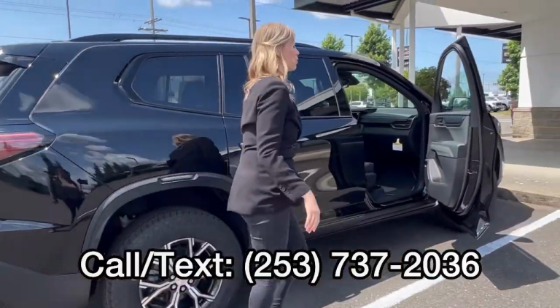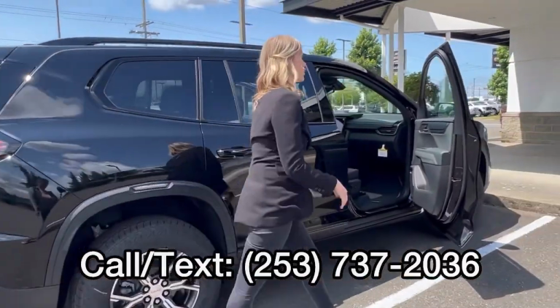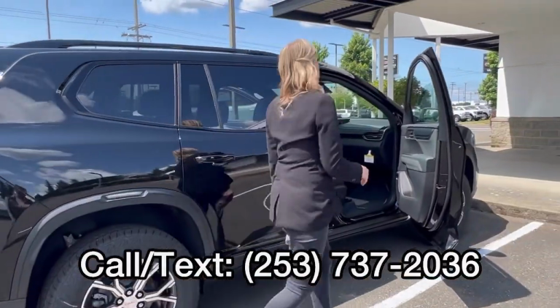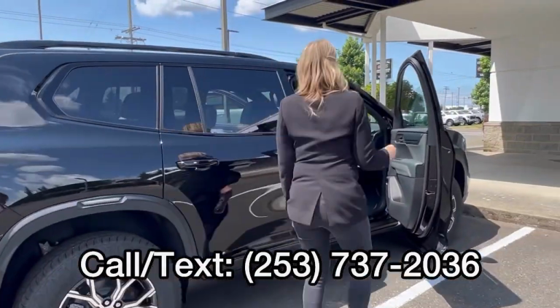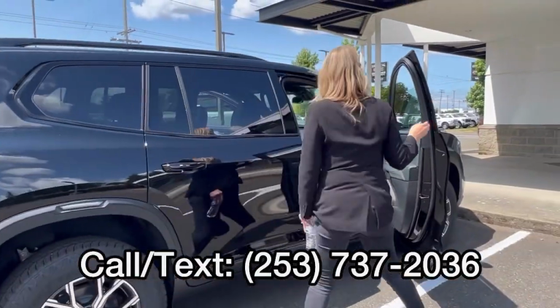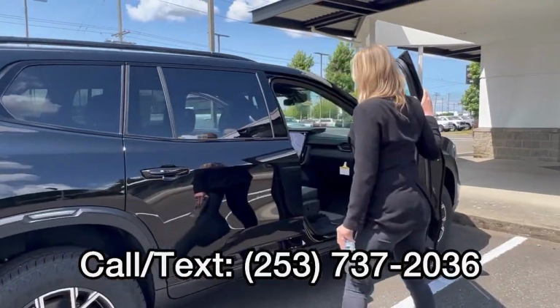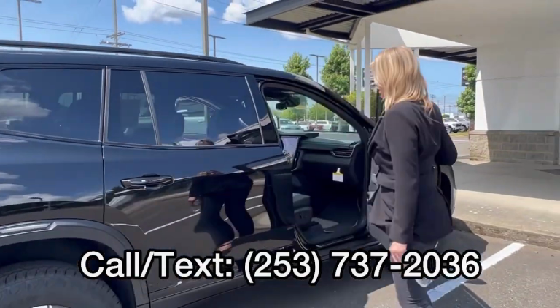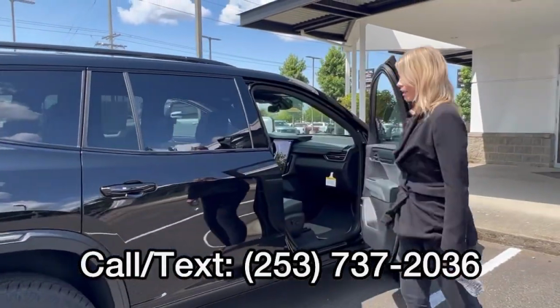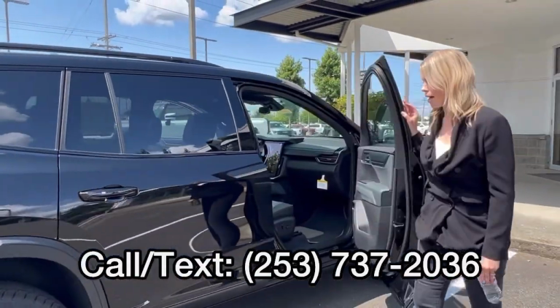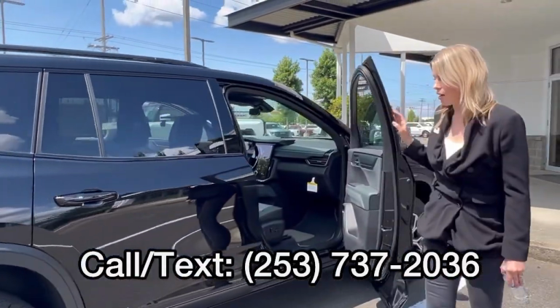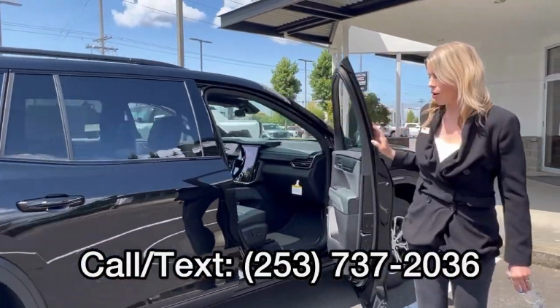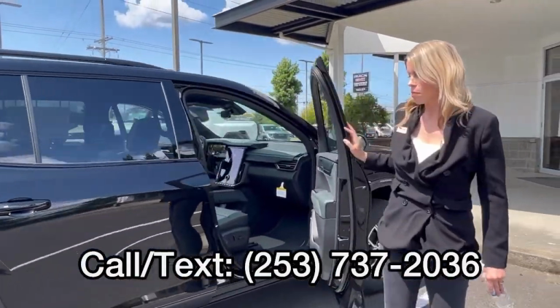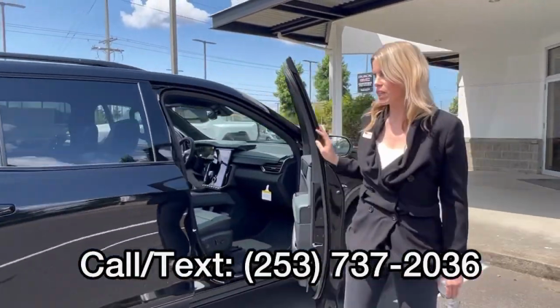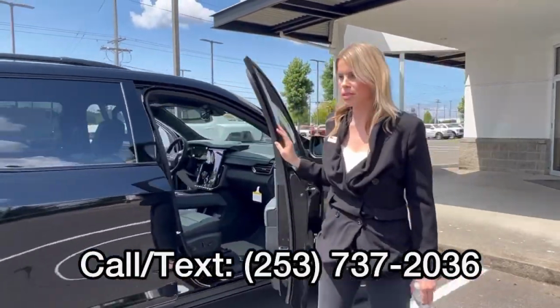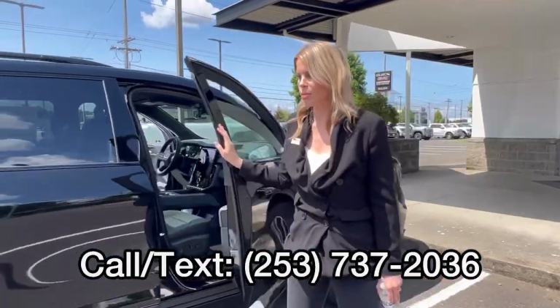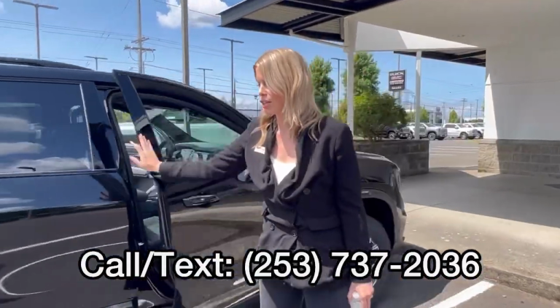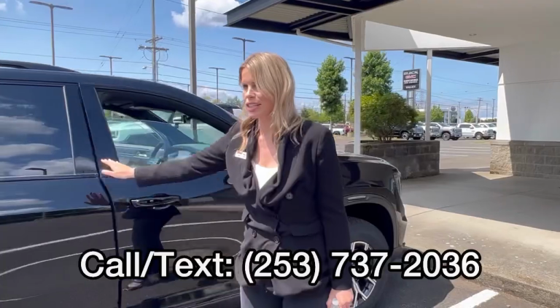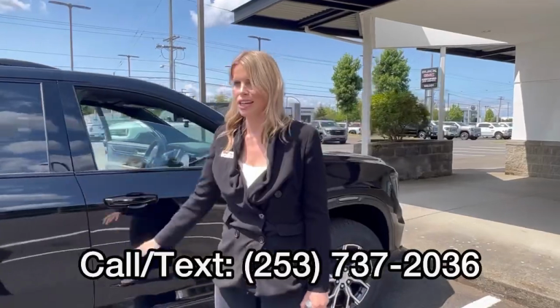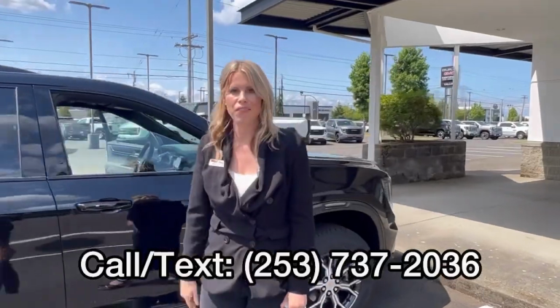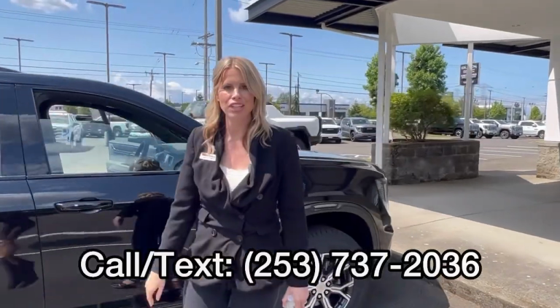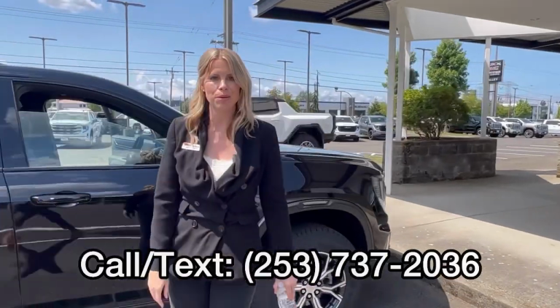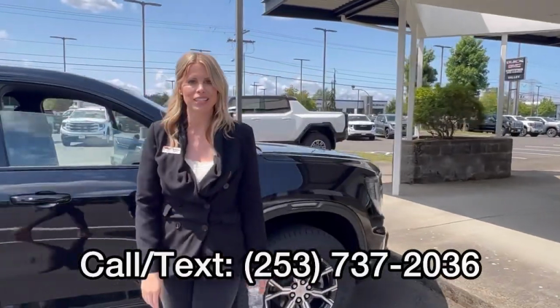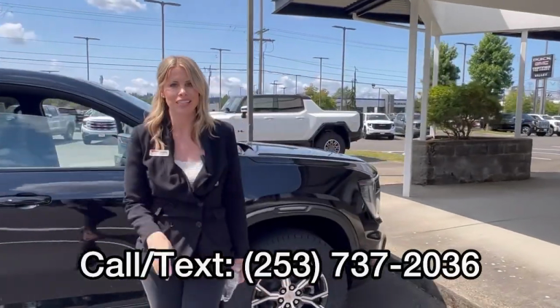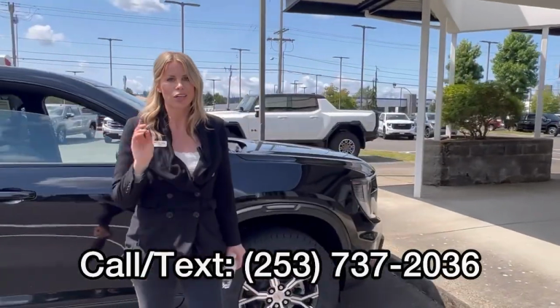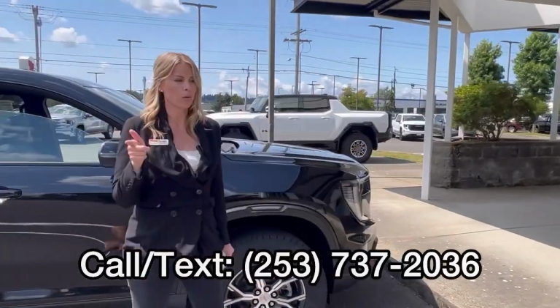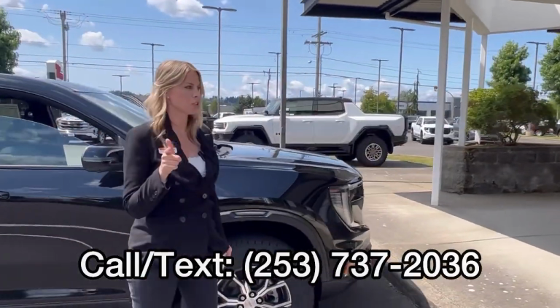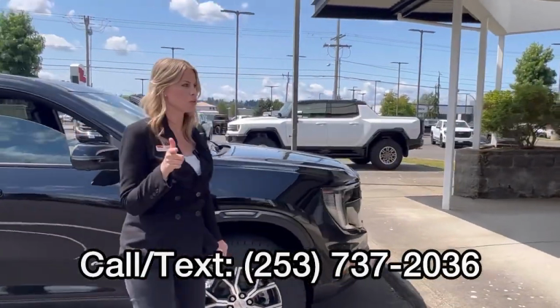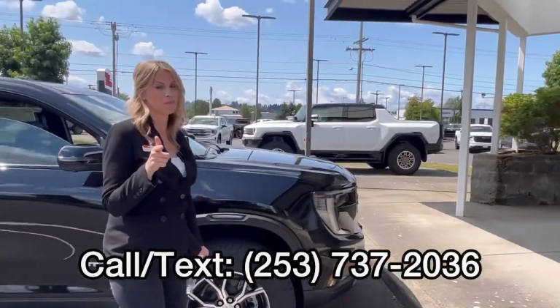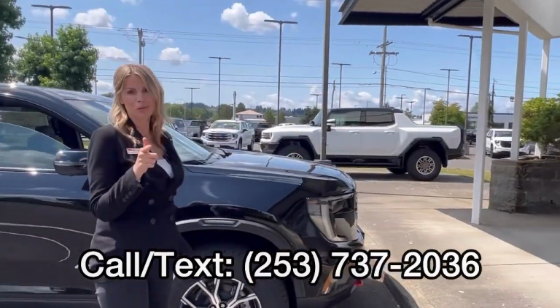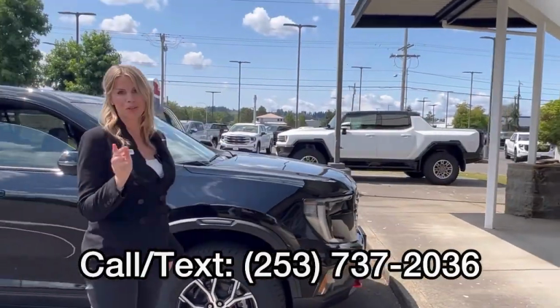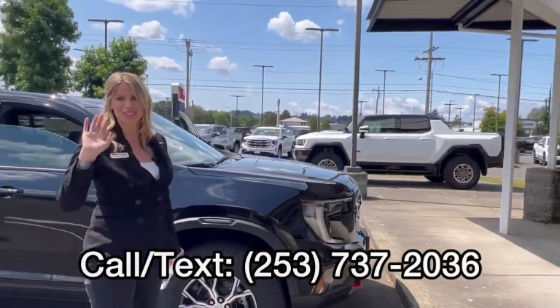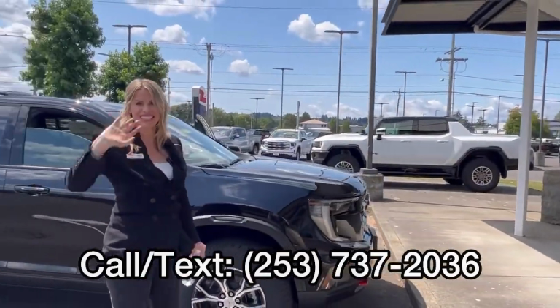So call, text, or email. Come see me, Hillary, here at Valley GMC. Hope to meet and work with you soon.